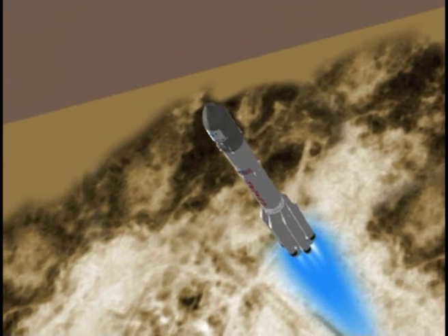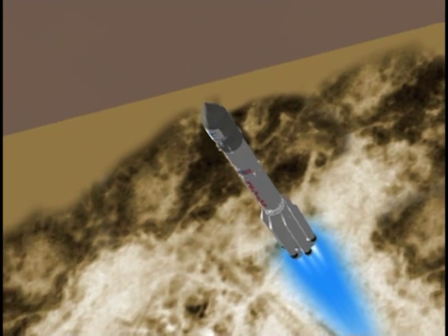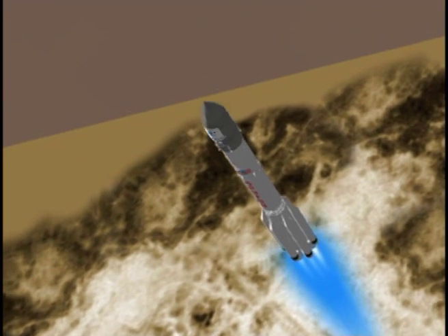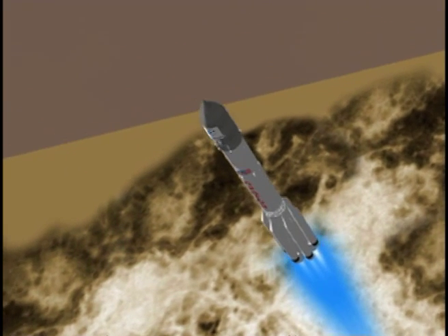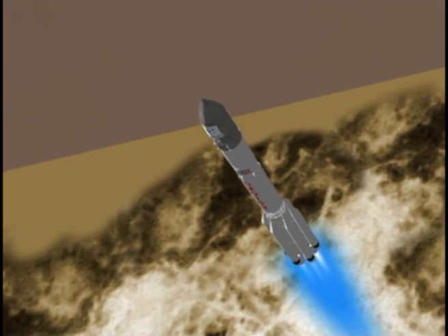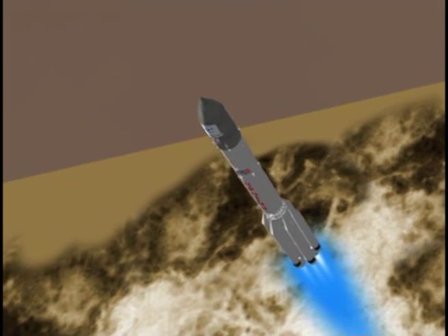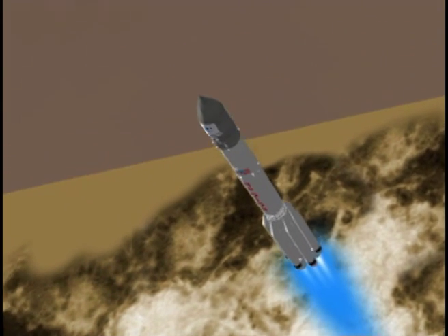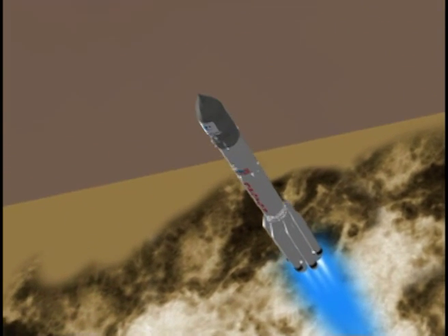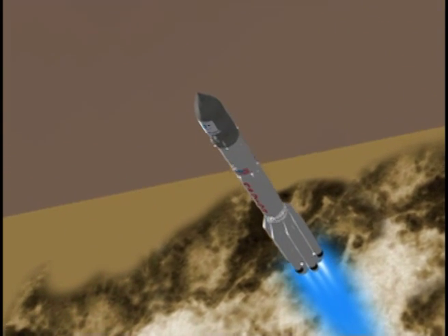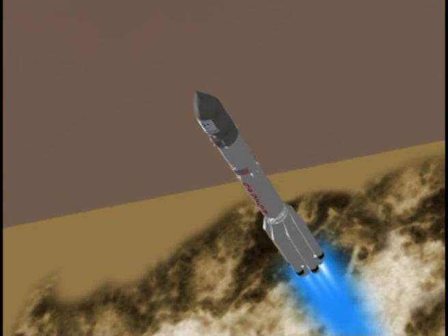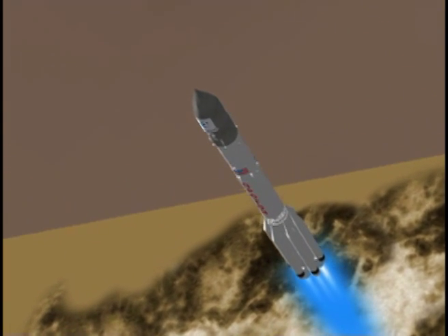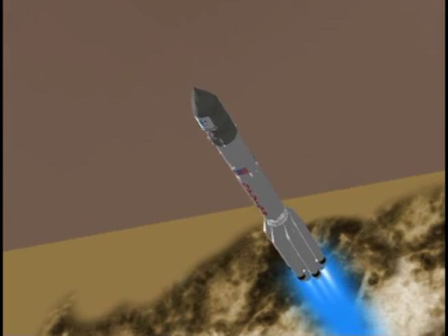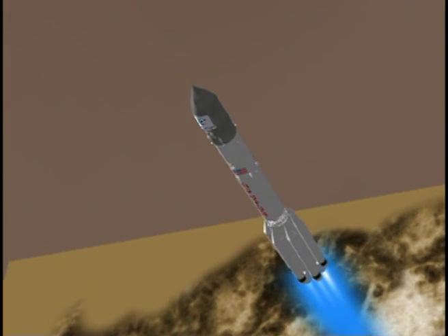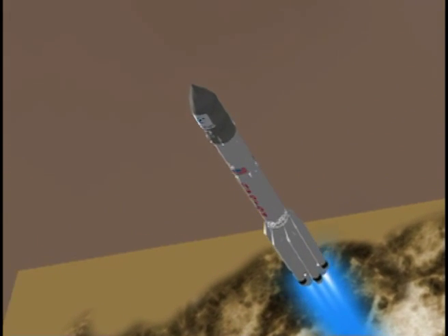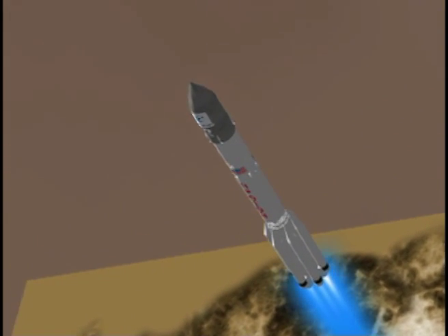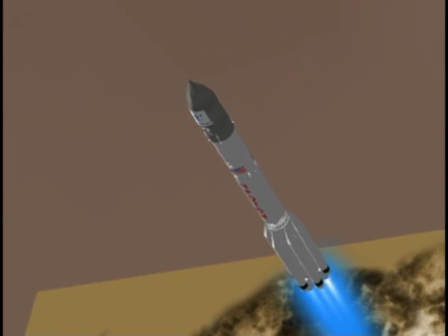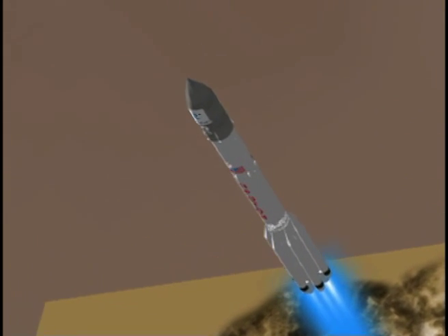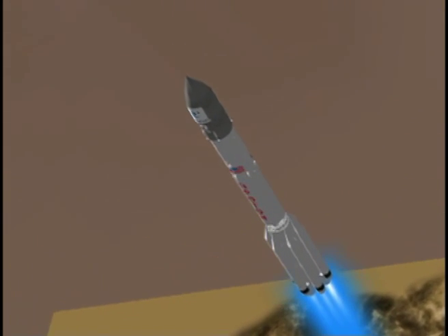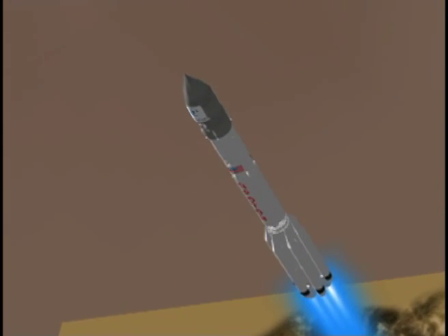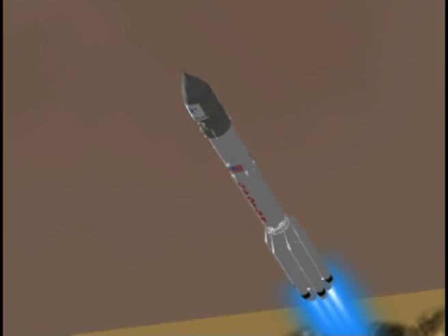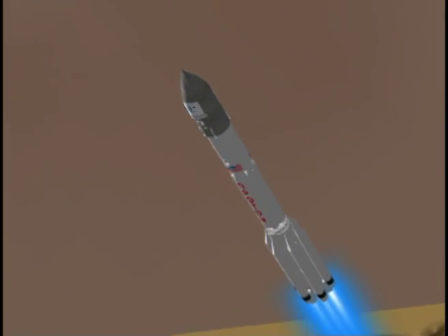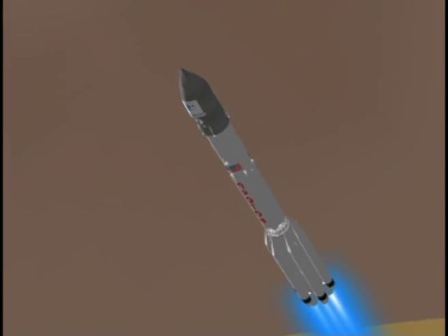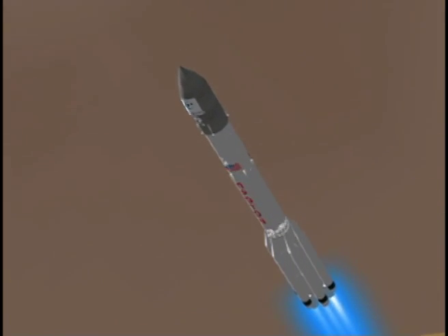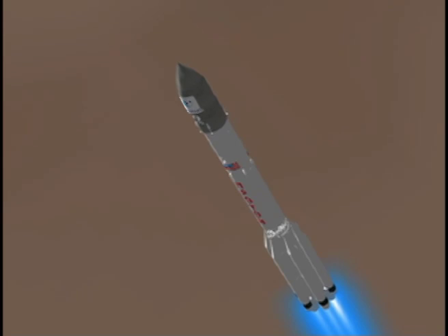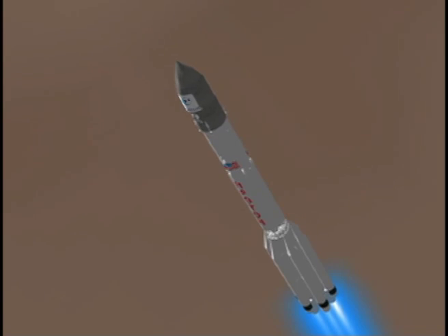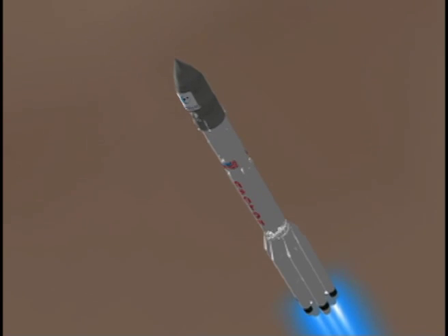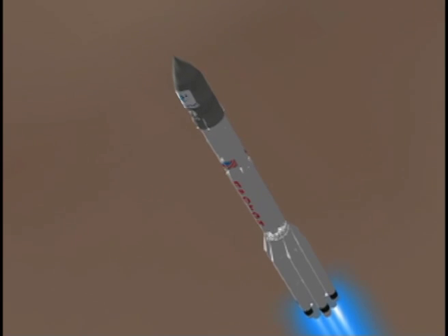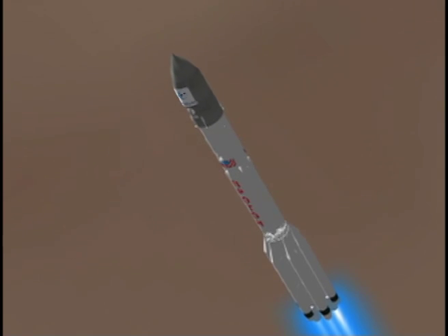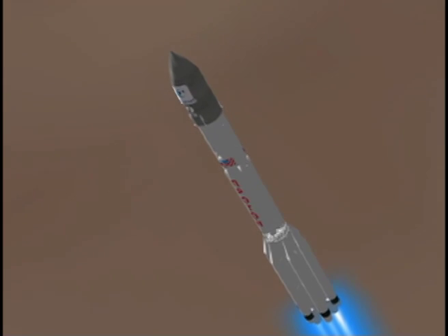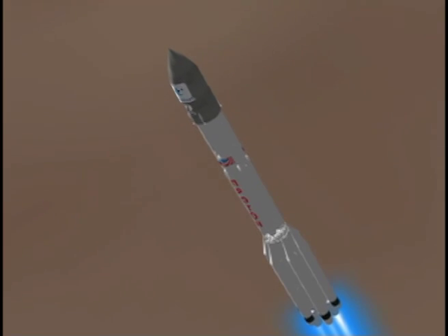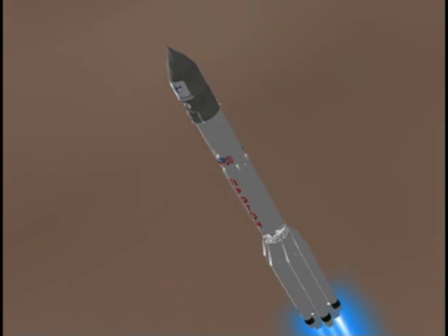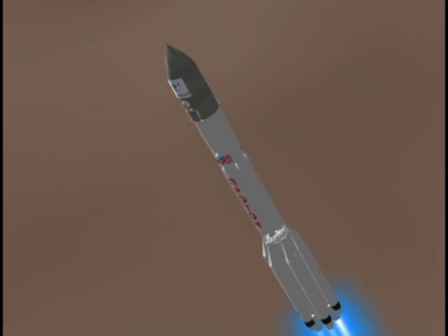The orbital unit consists of the Breeze-M, payload adapter, and the KA-SAT satellite.